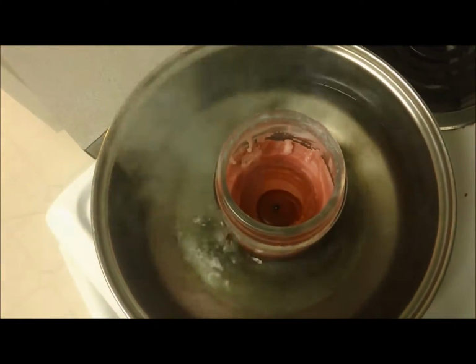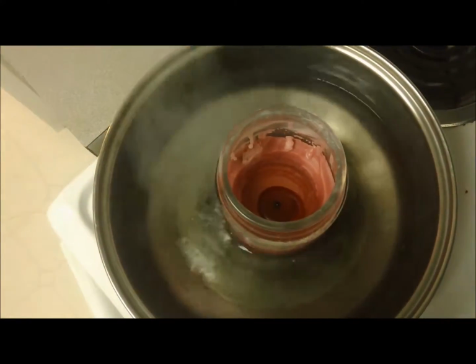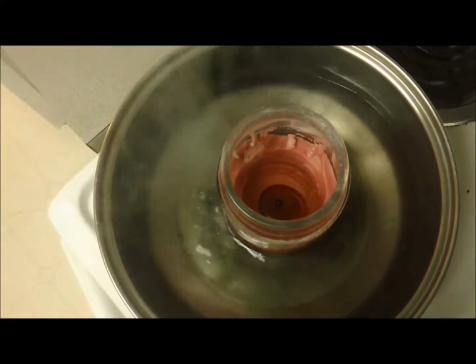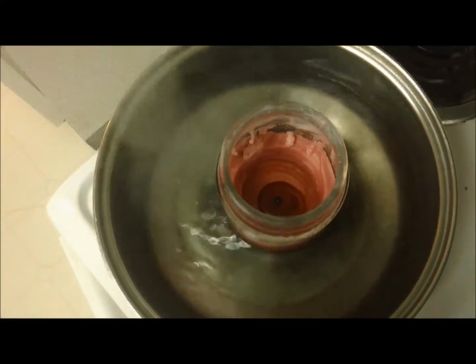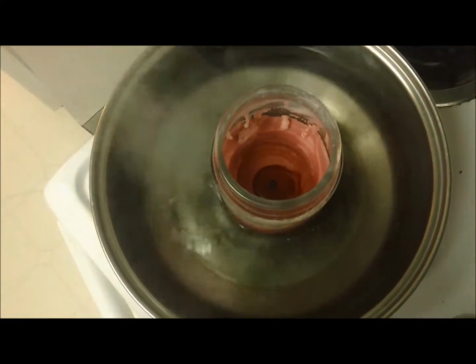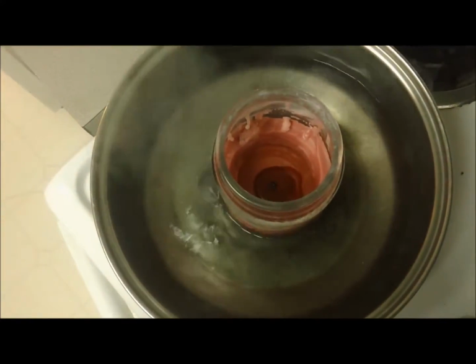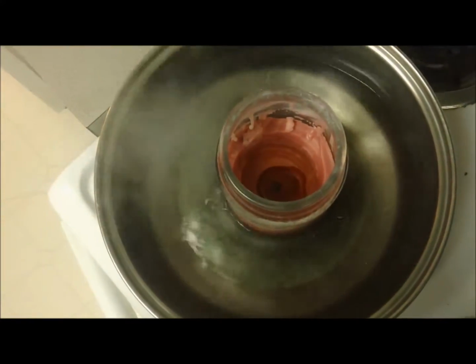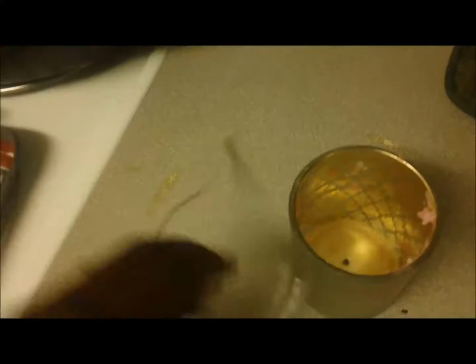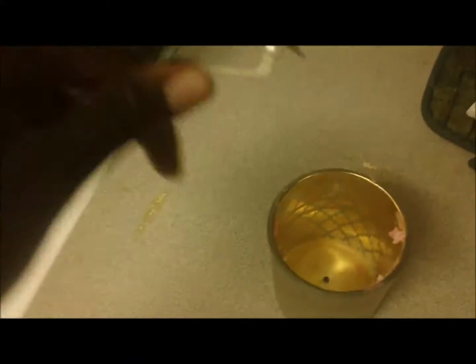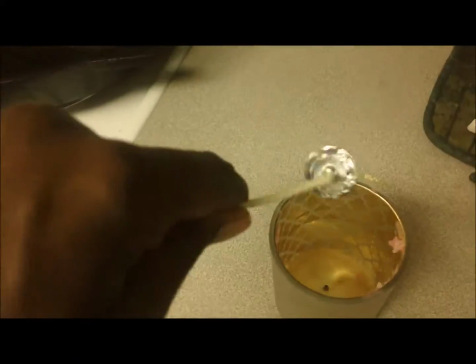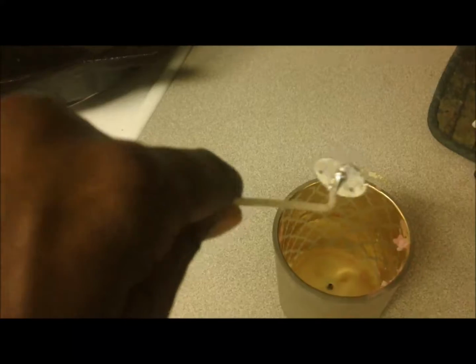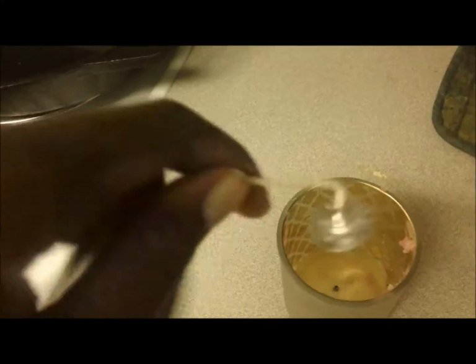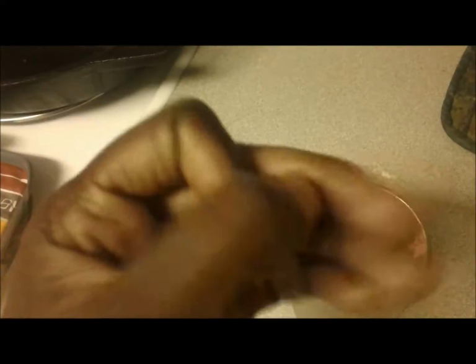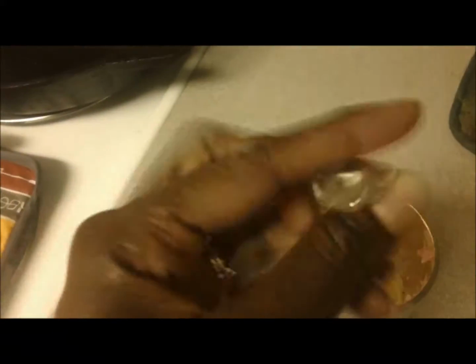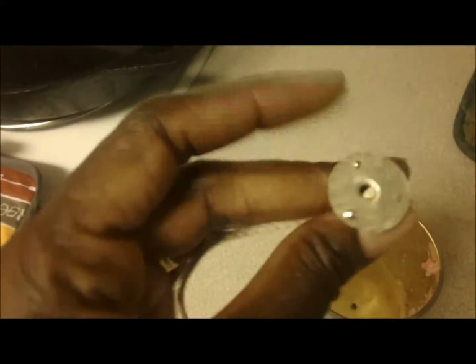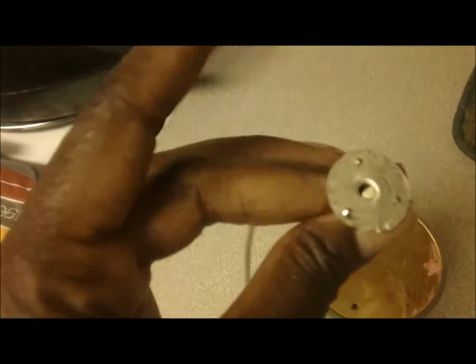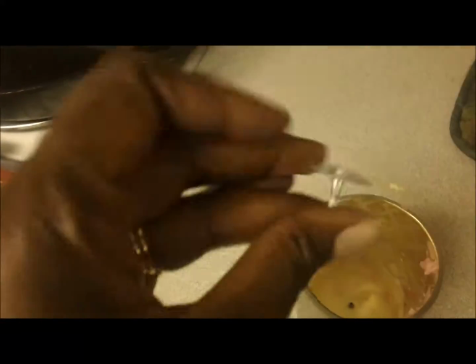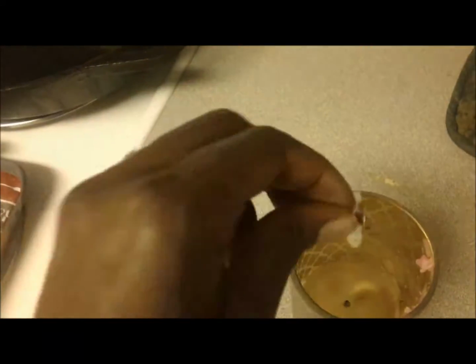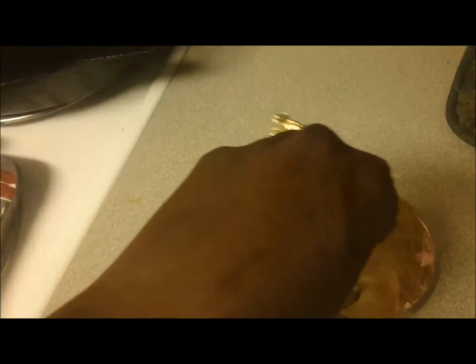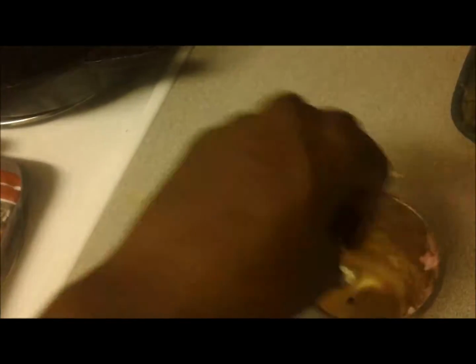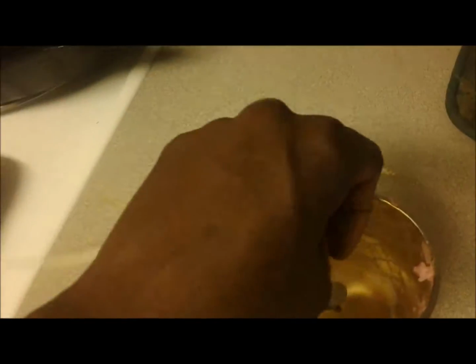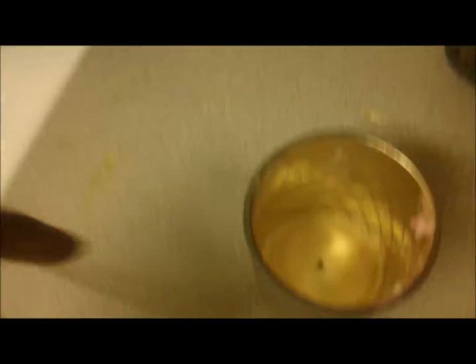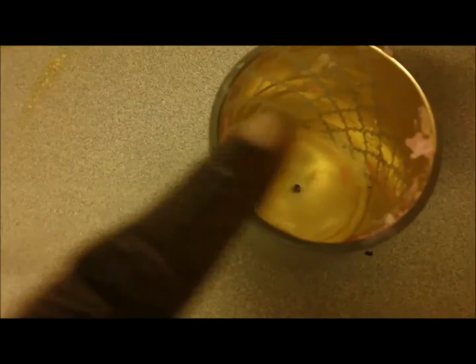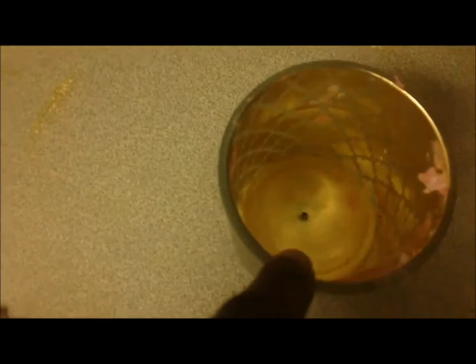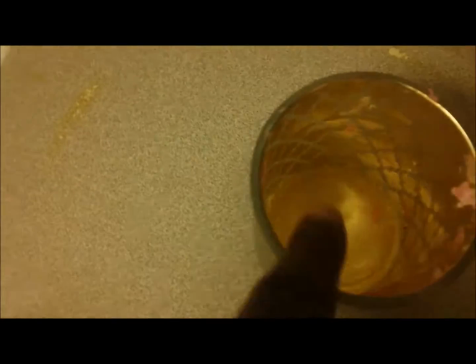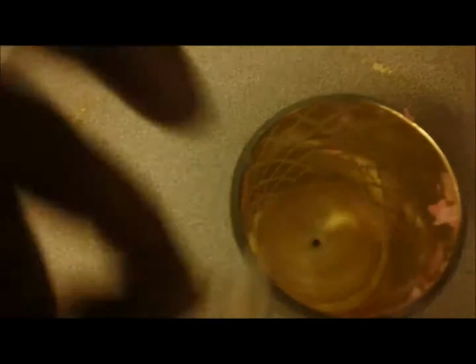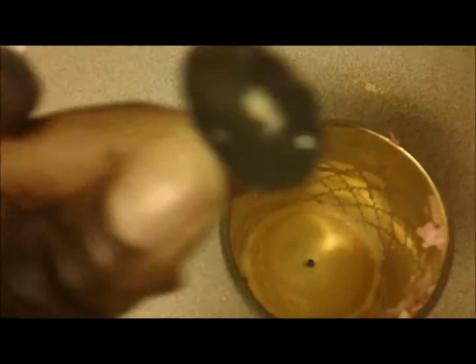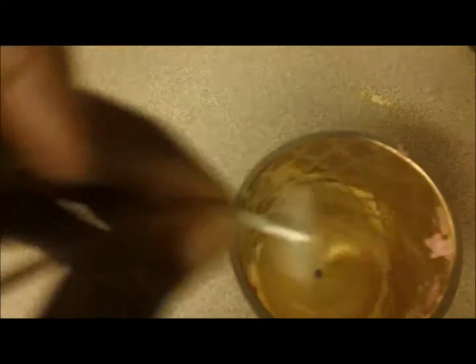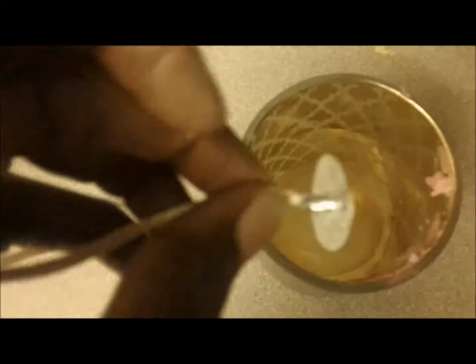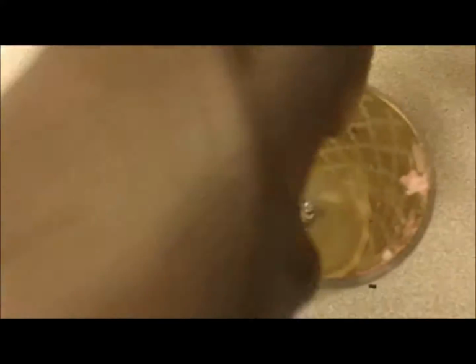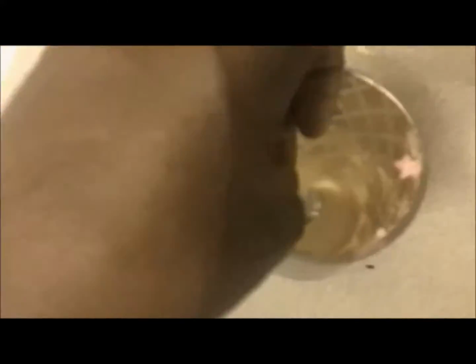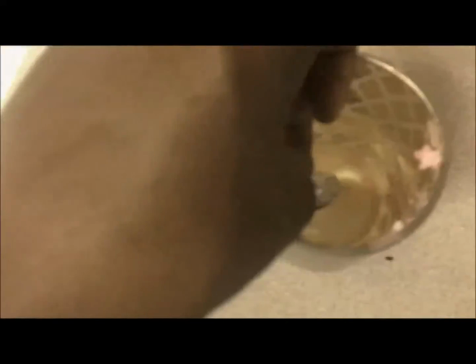While you're waiting, place a new wick inside of your empty candle votives, making sure the silver piece lies flat on the bottom surface.